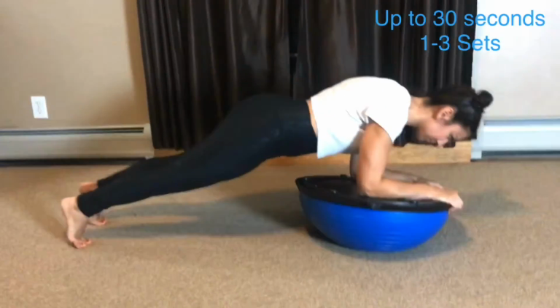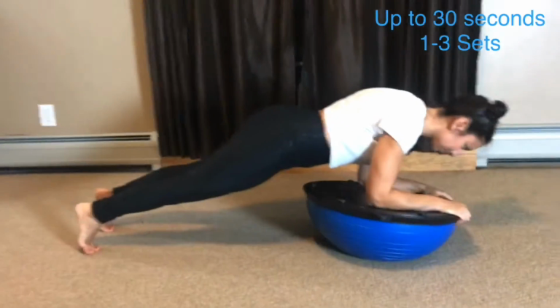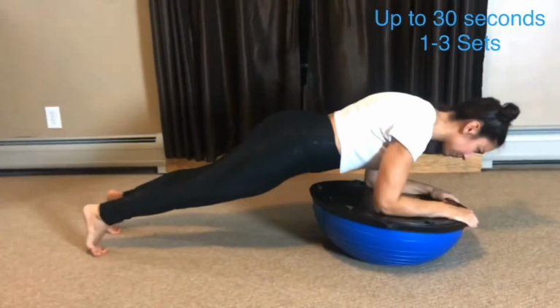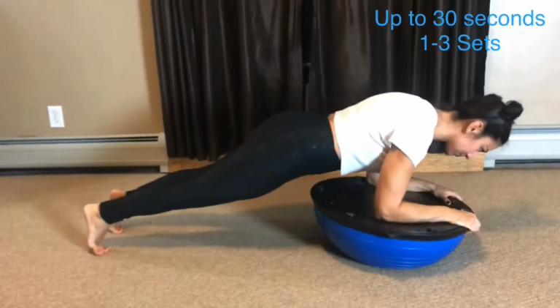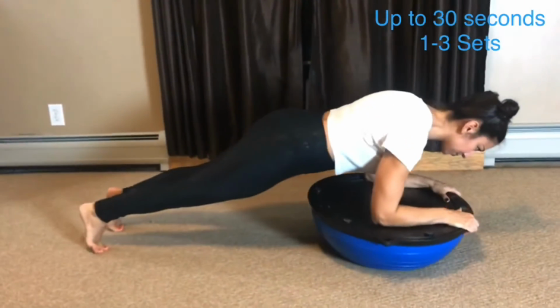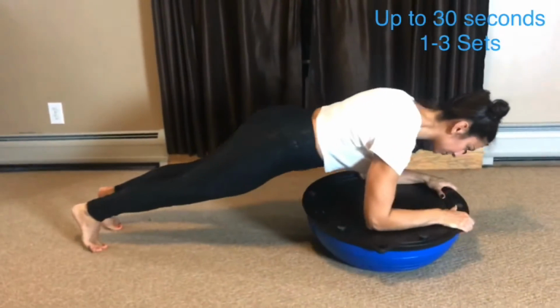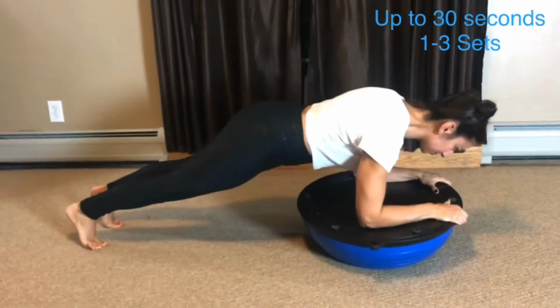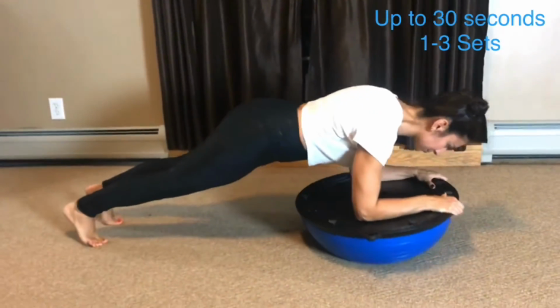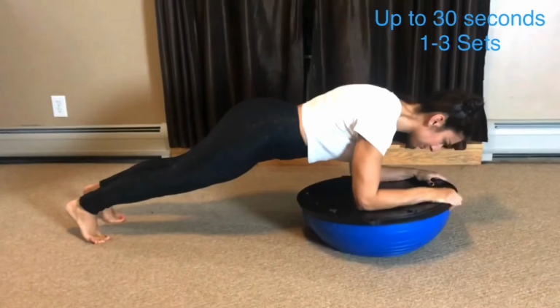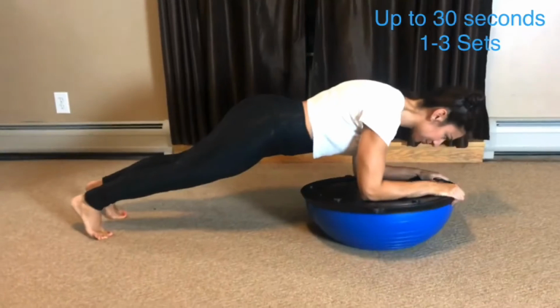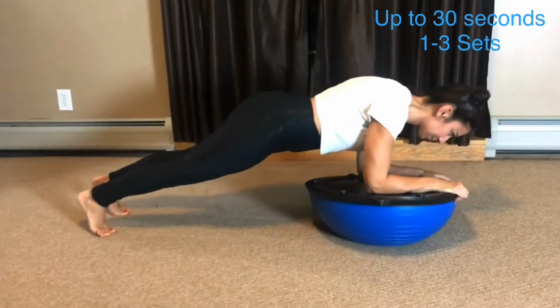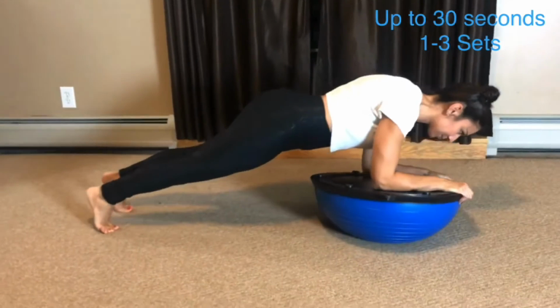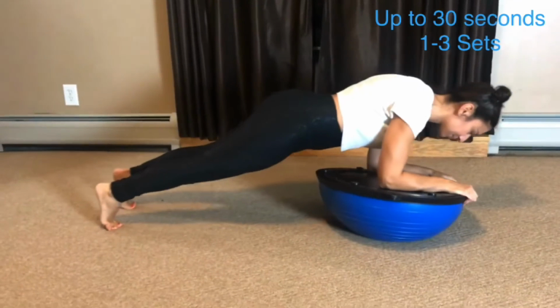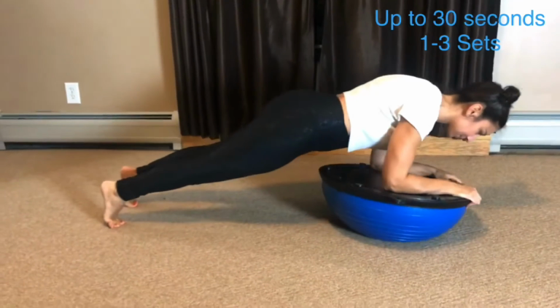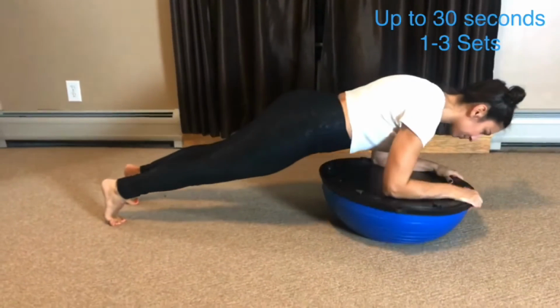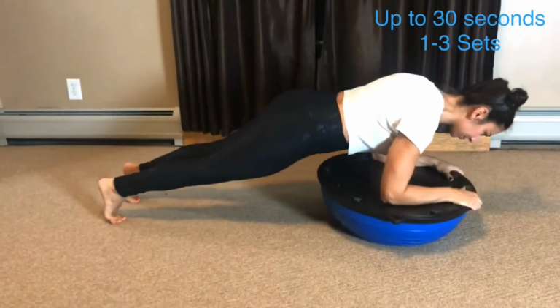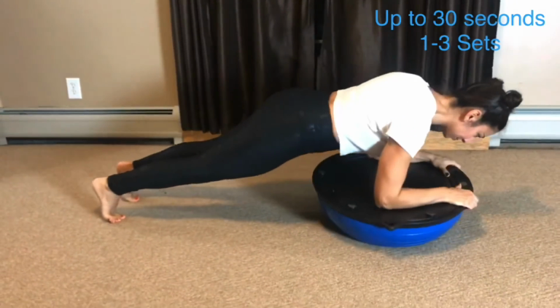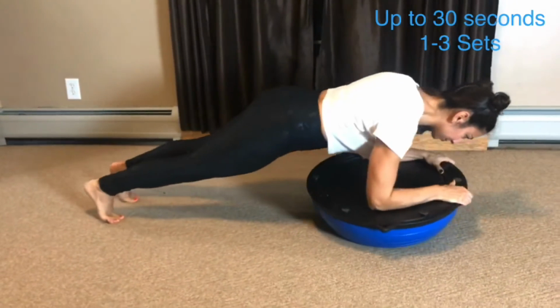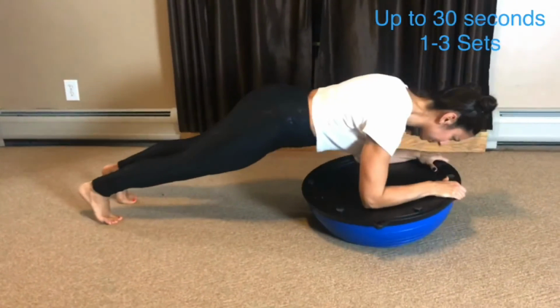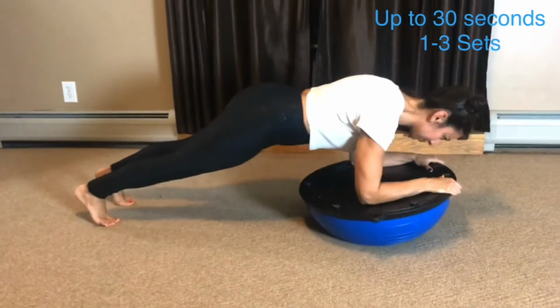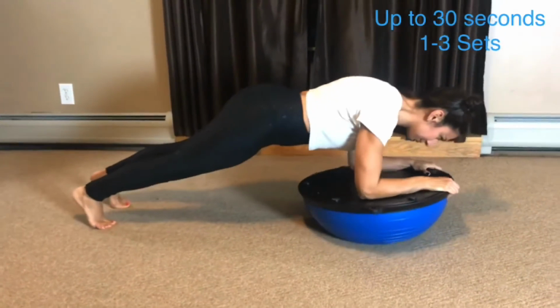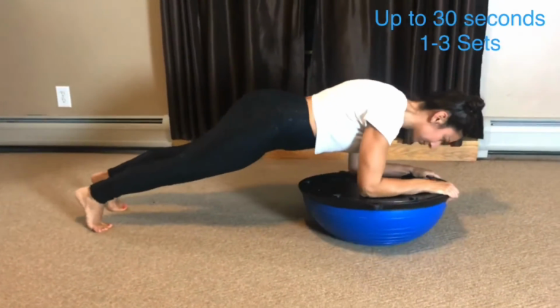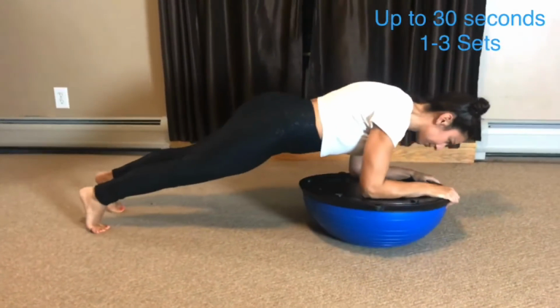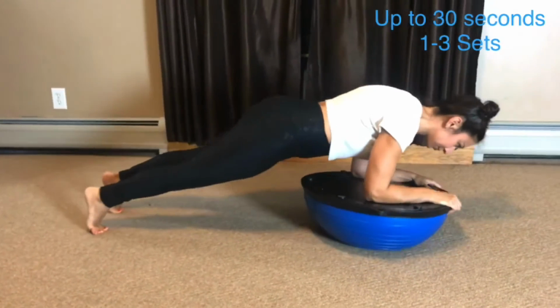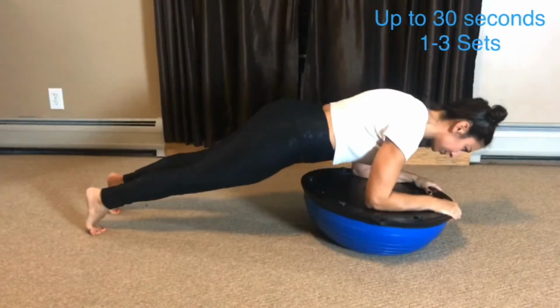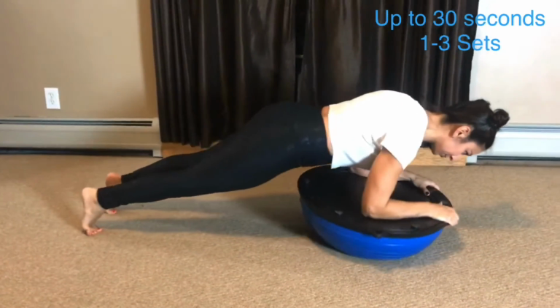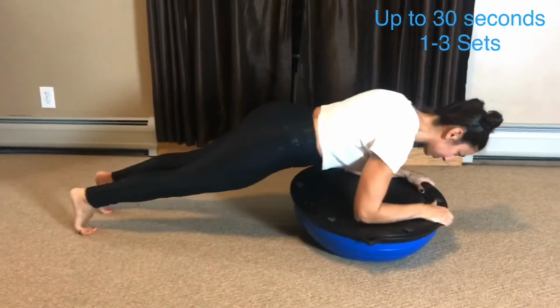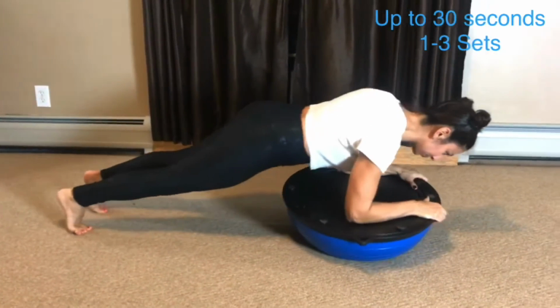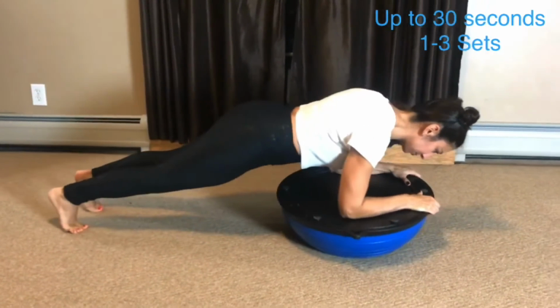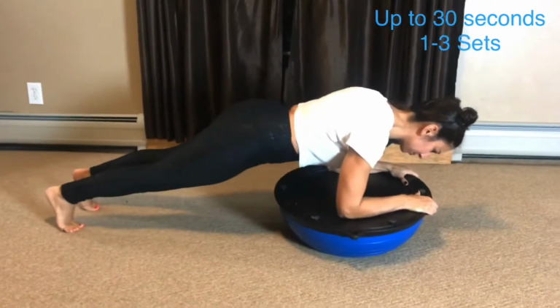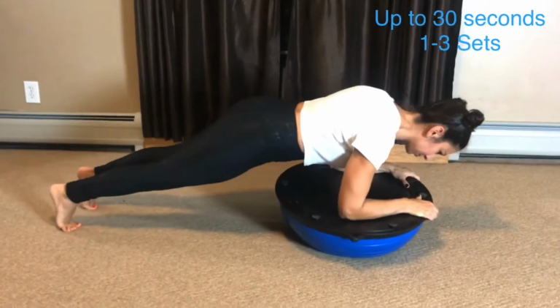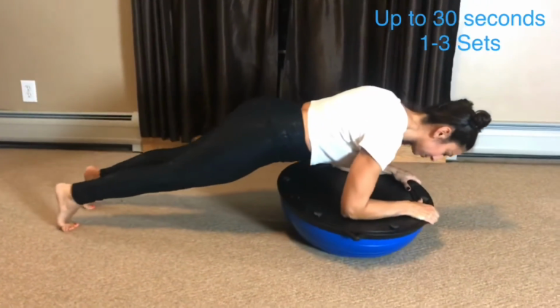To modify, start with a few seconds at a time and increase gradually.